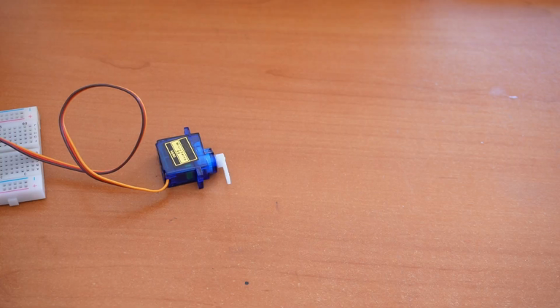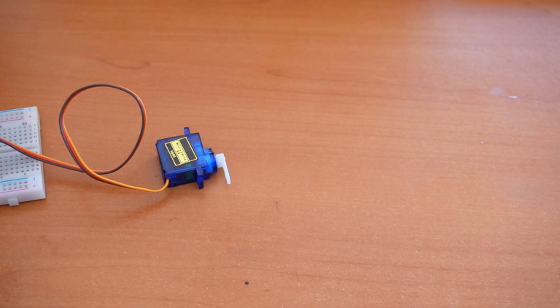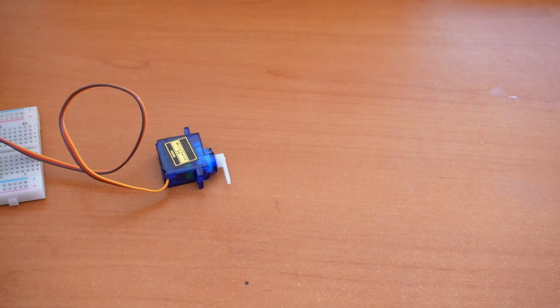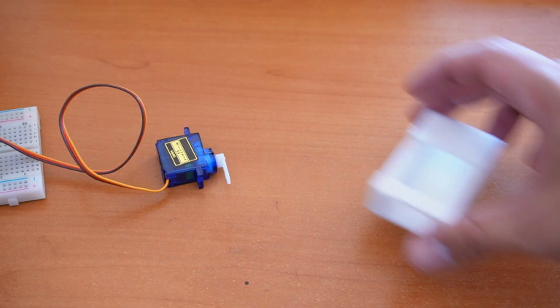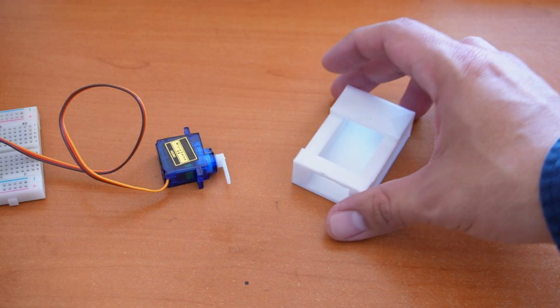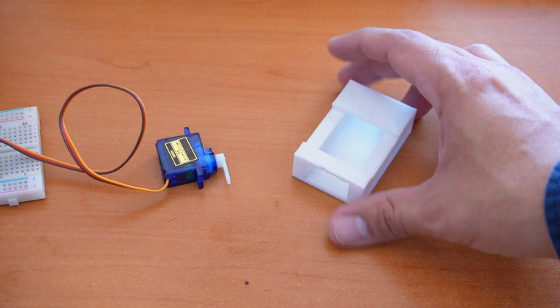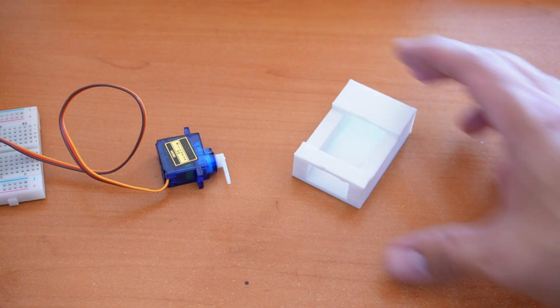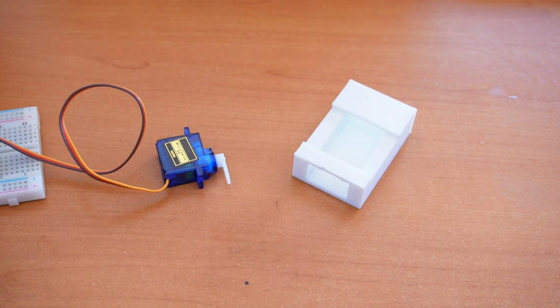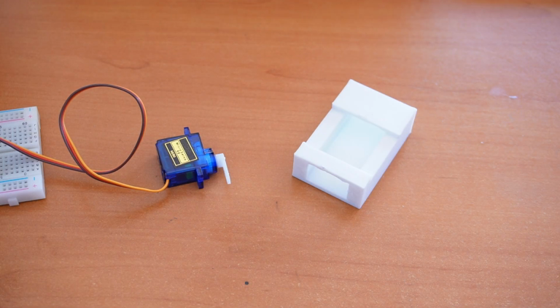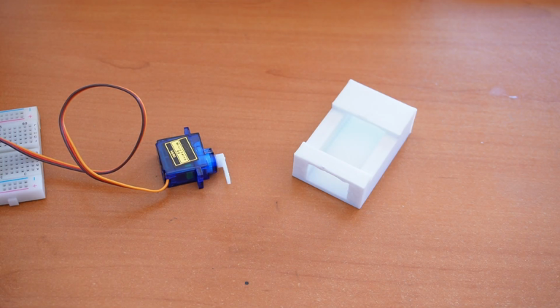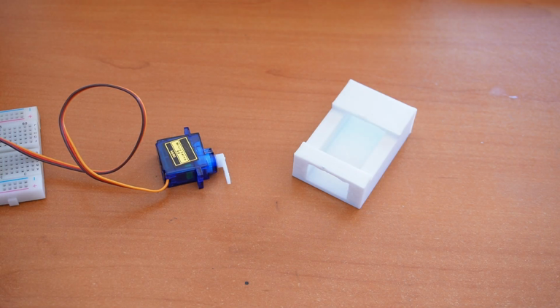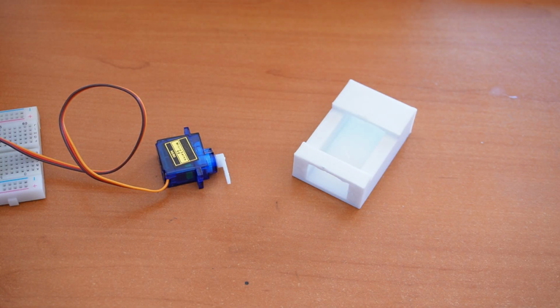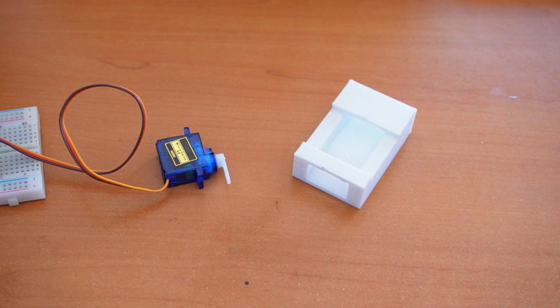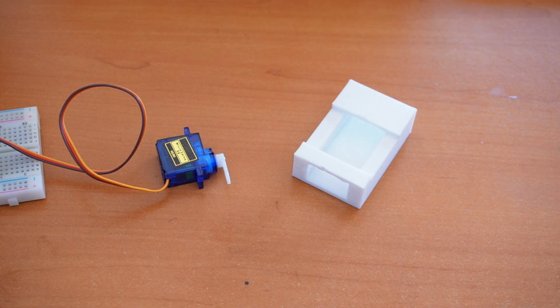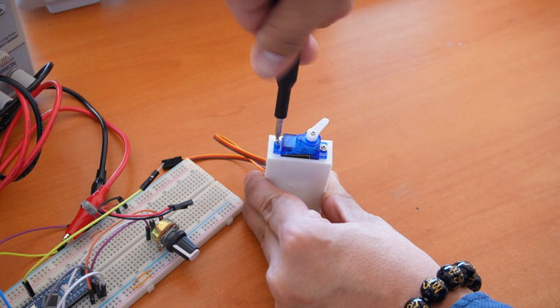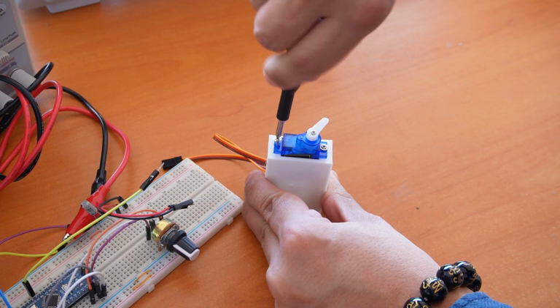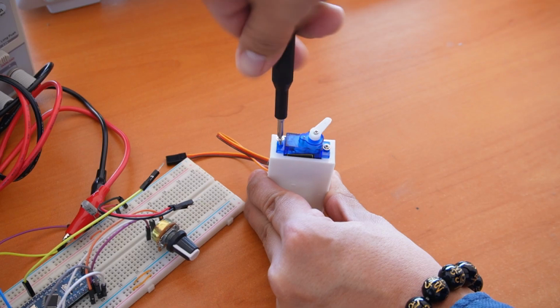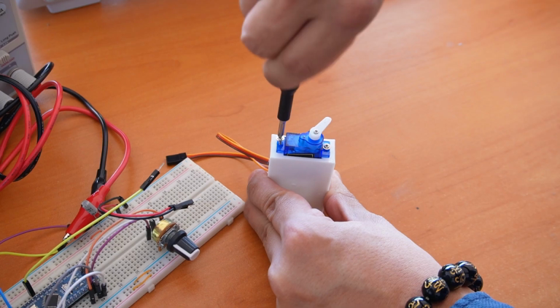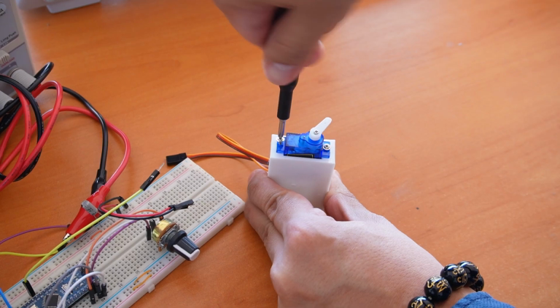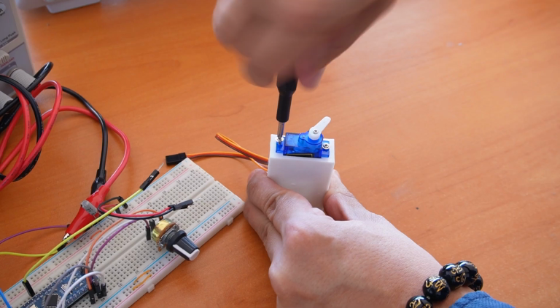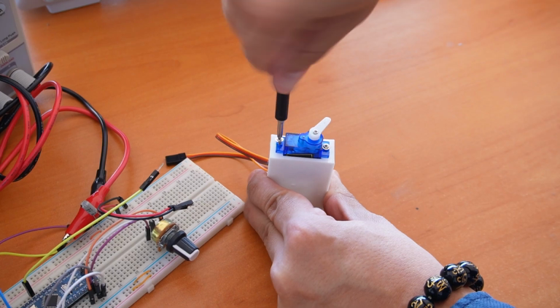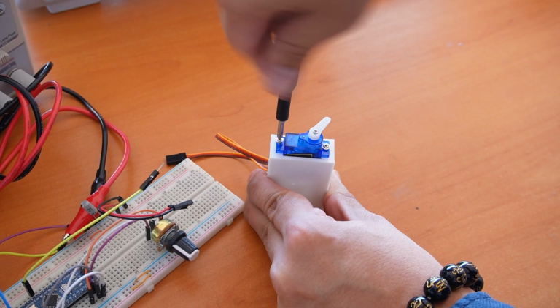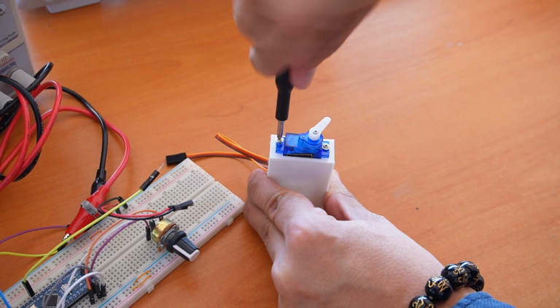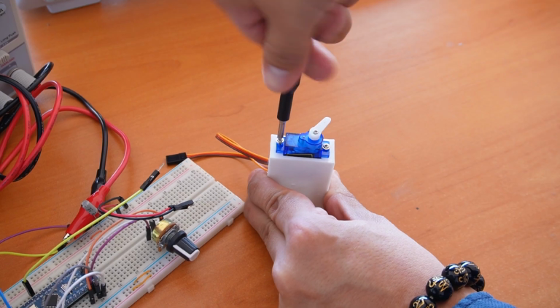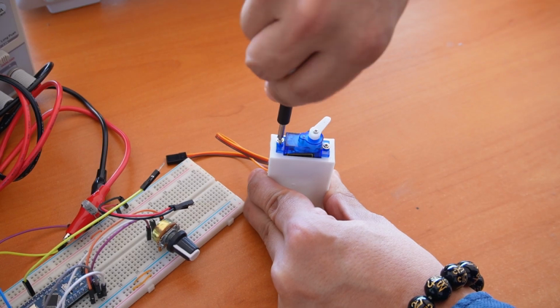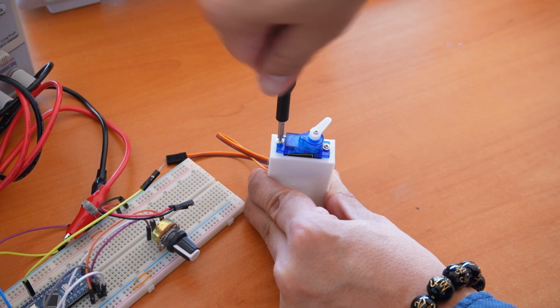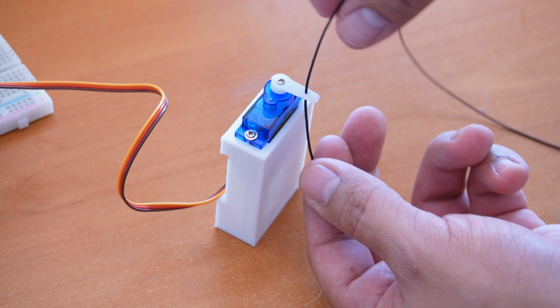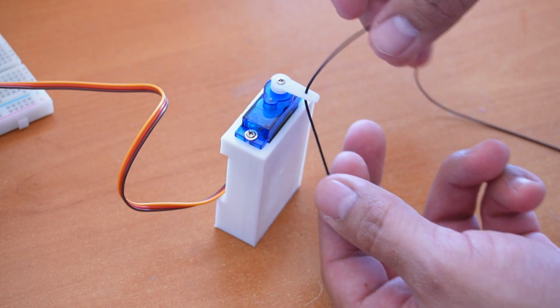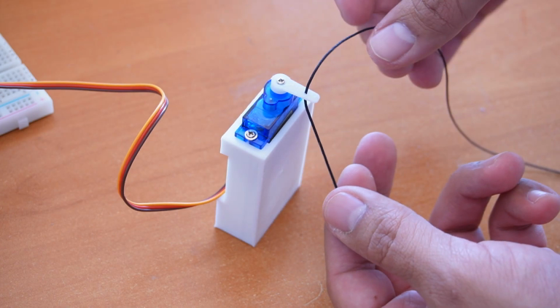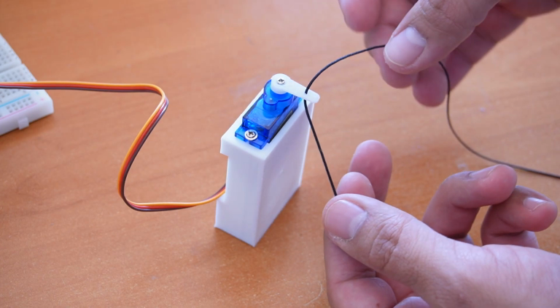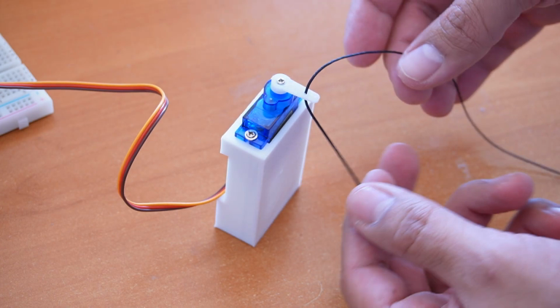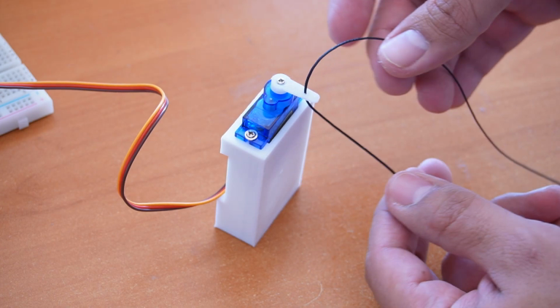Now that we are feeding the servo with another power source, I can use it to move objects. This is where we use the side screws for attachment.